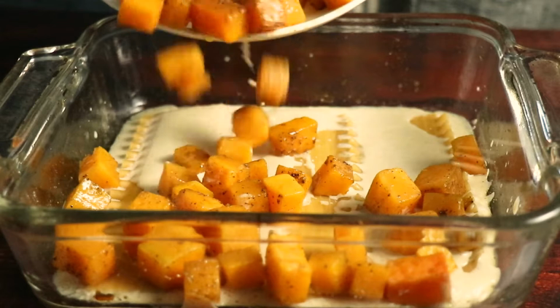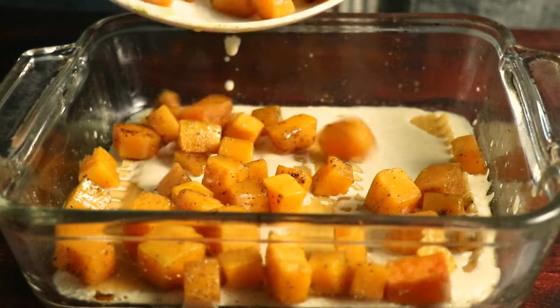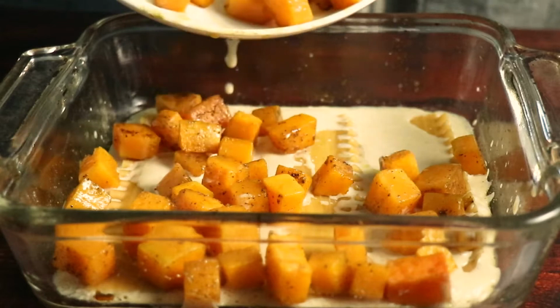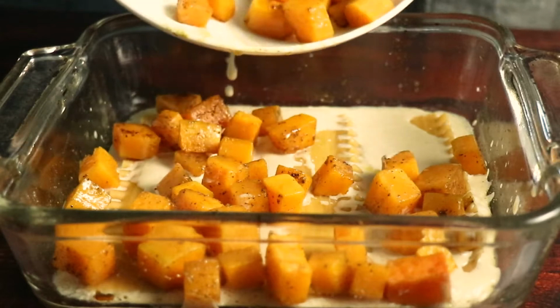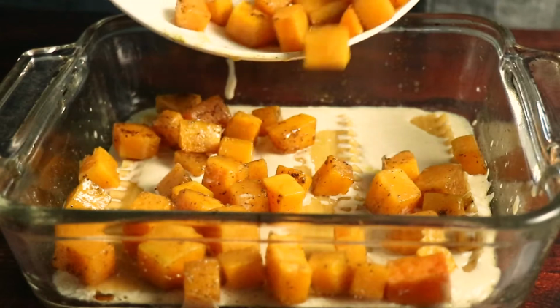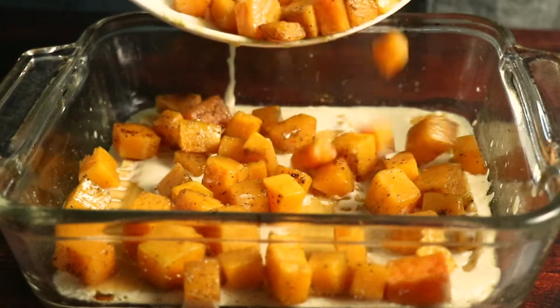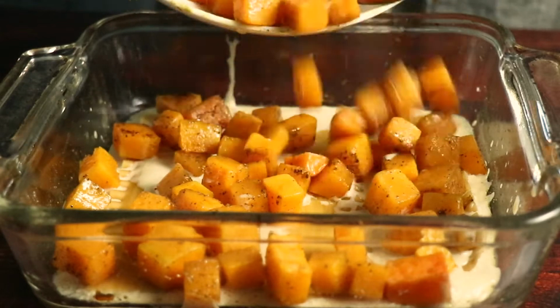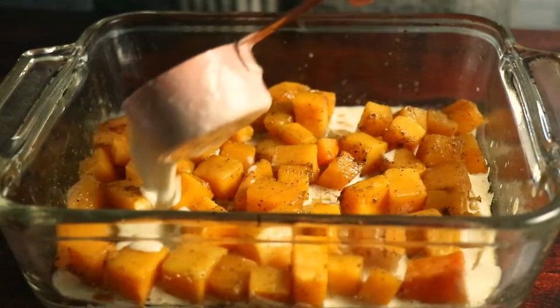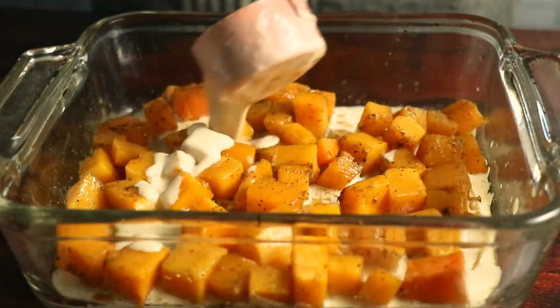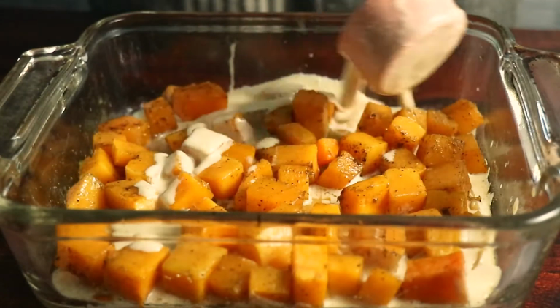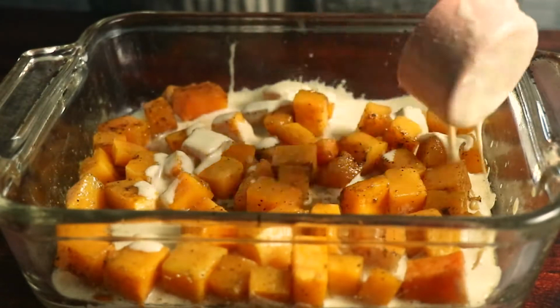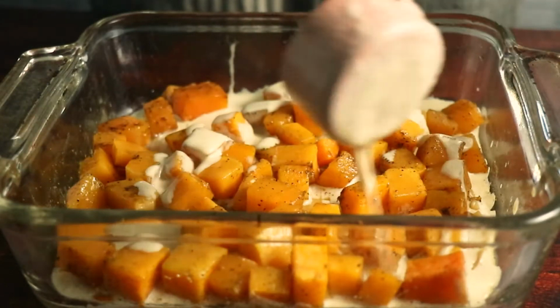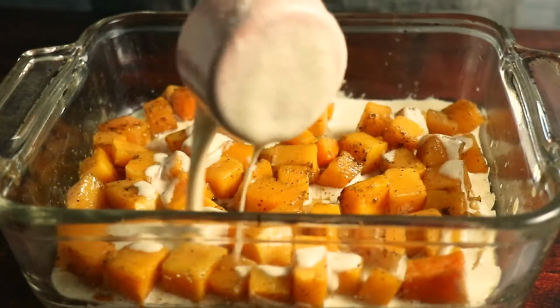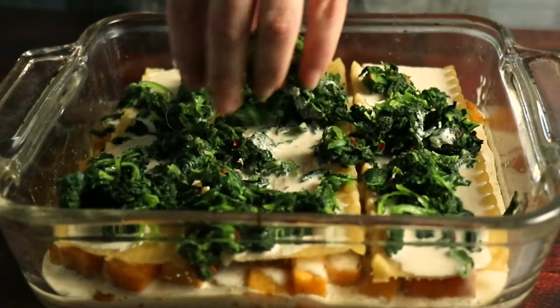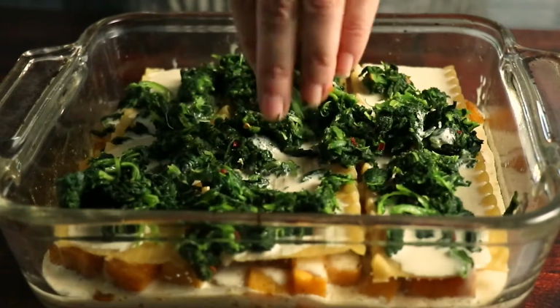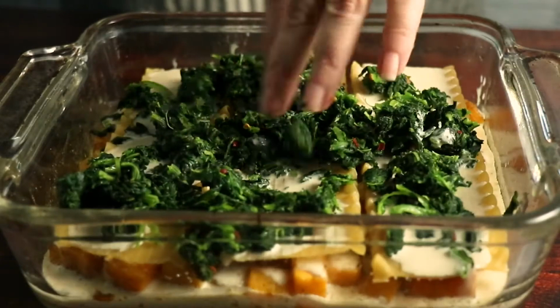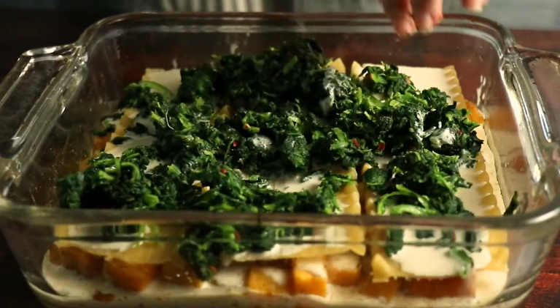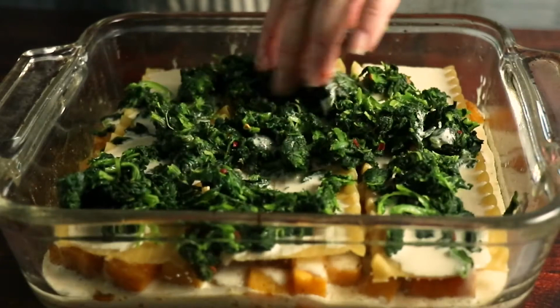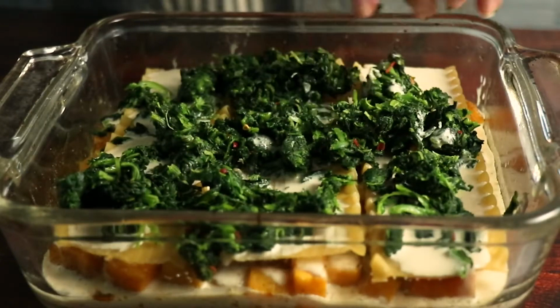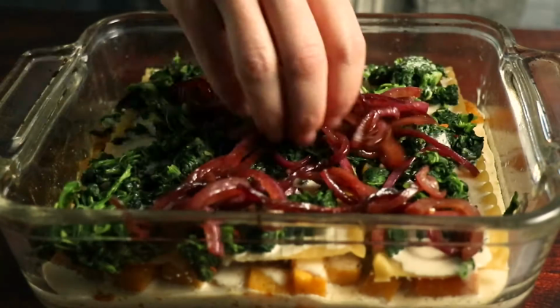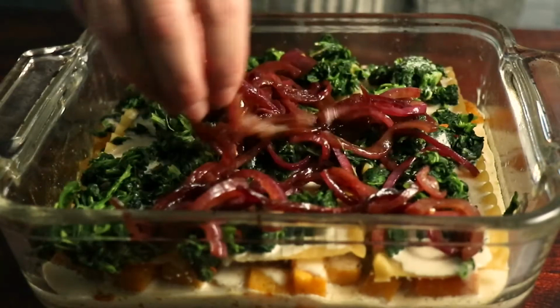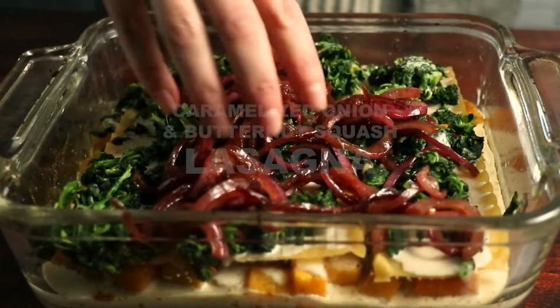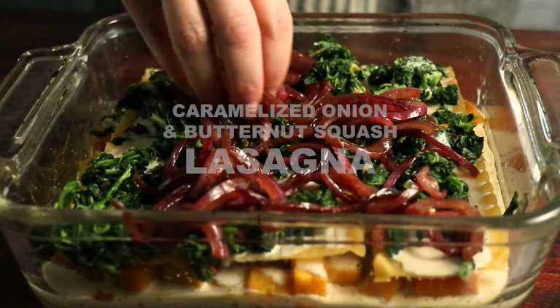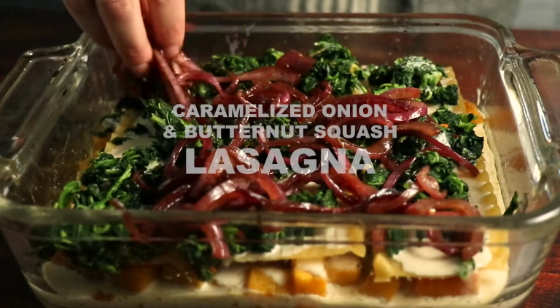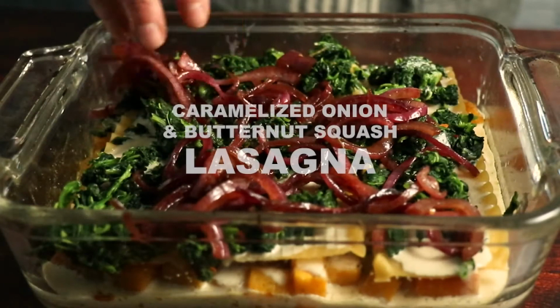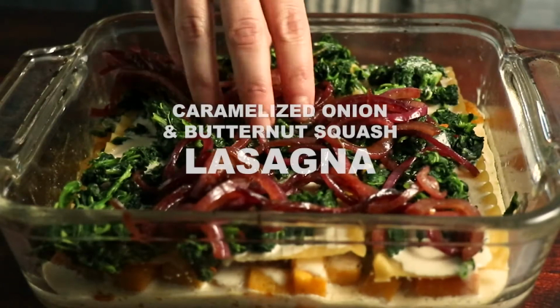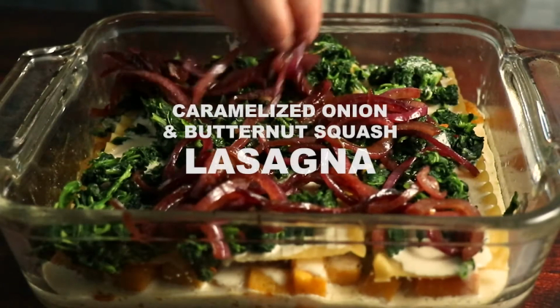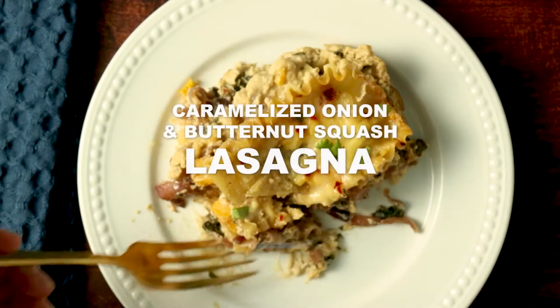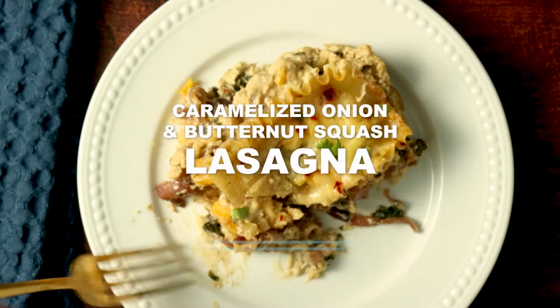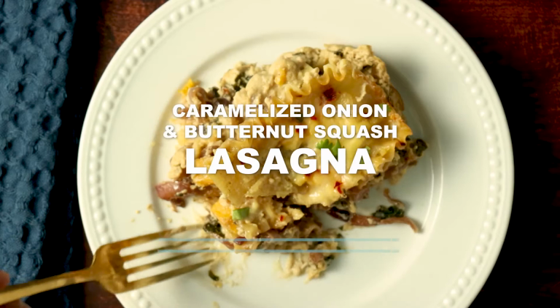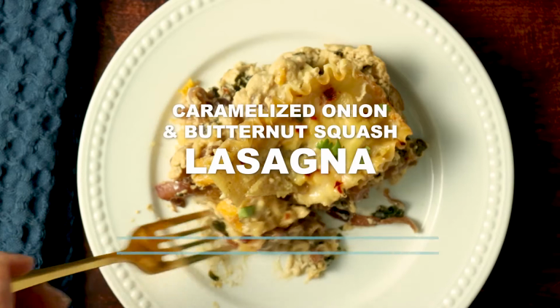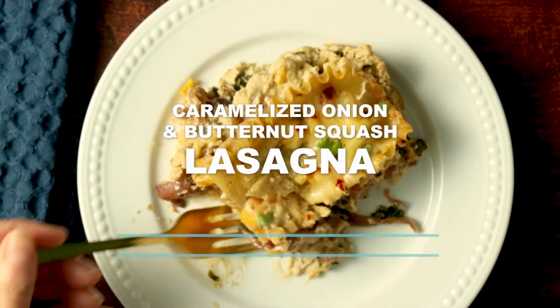Creamy, decadent, caramelized onion and butternut squash lasagna by Vegan Richa.